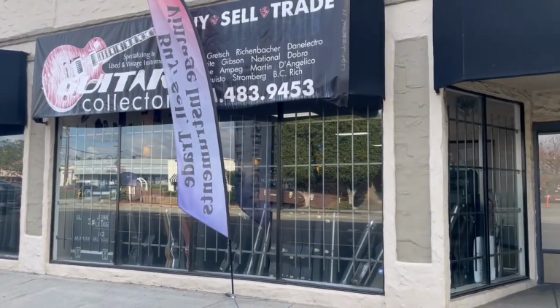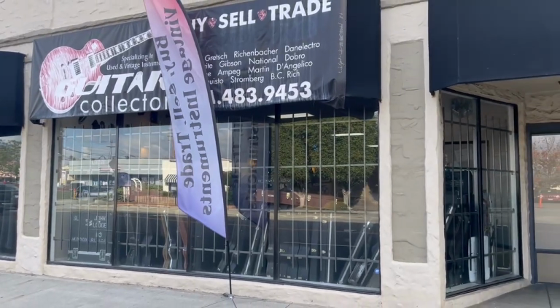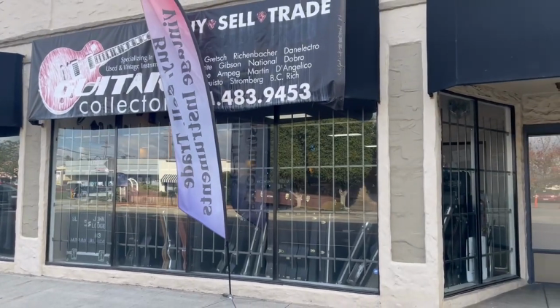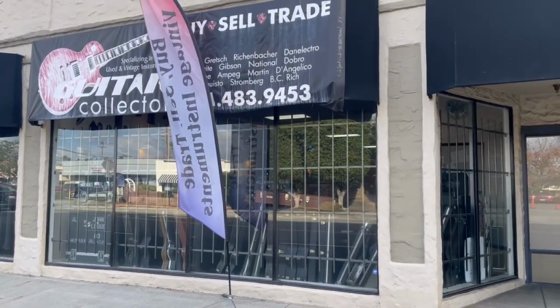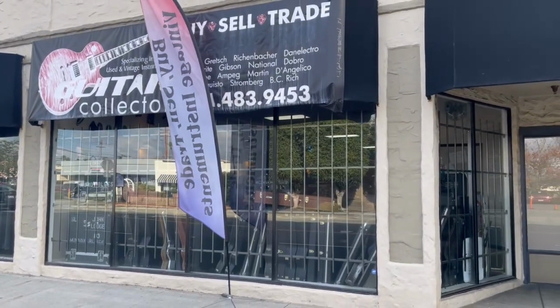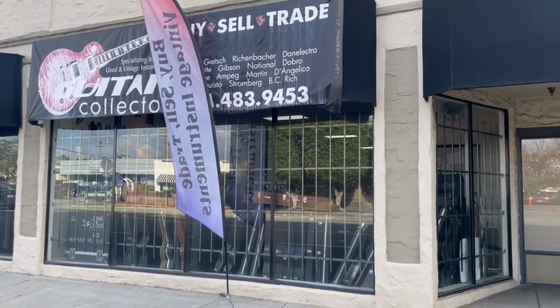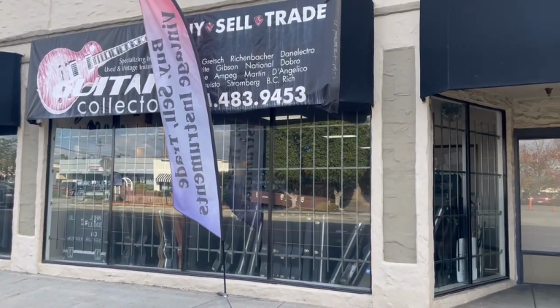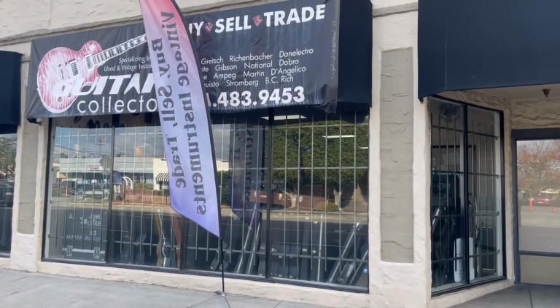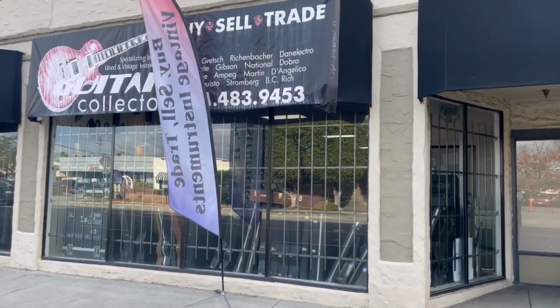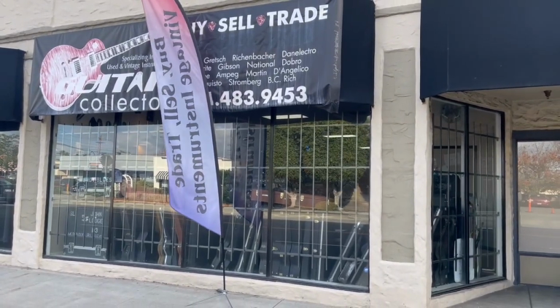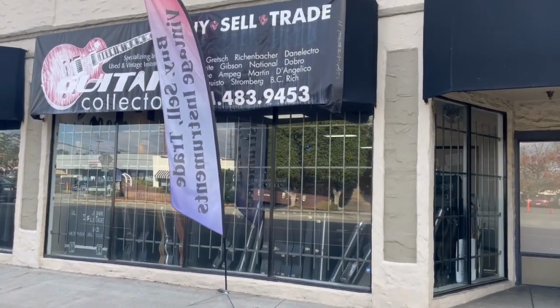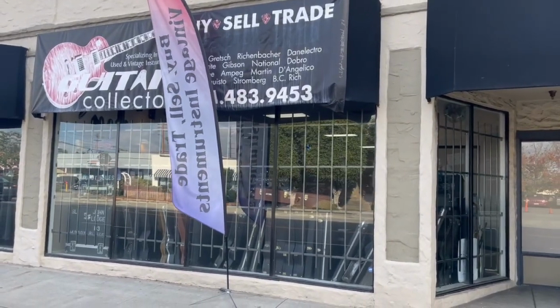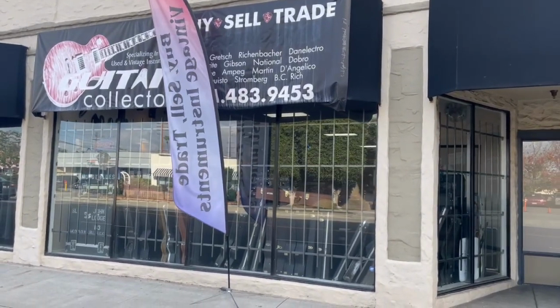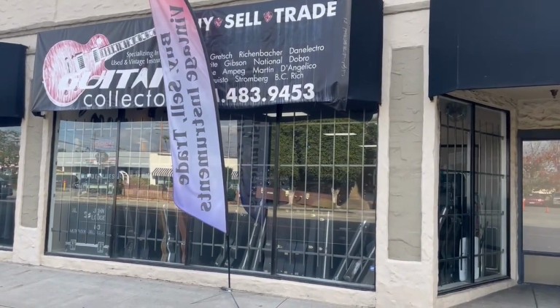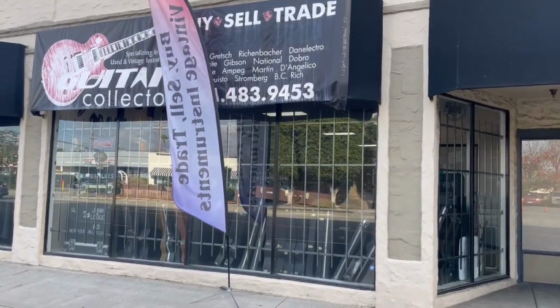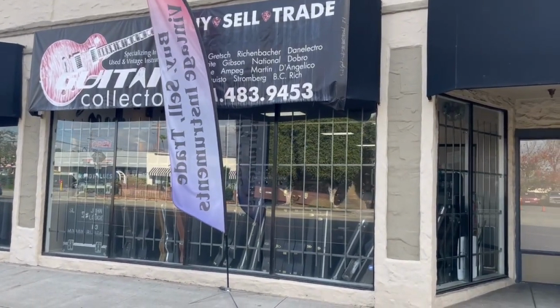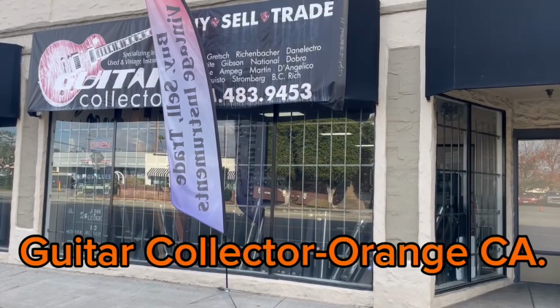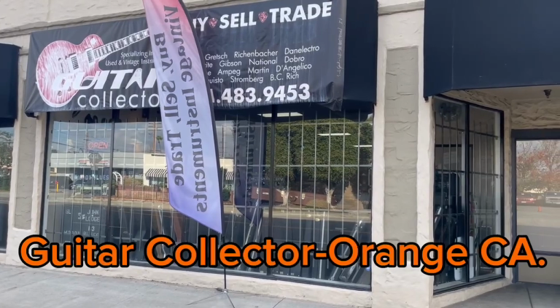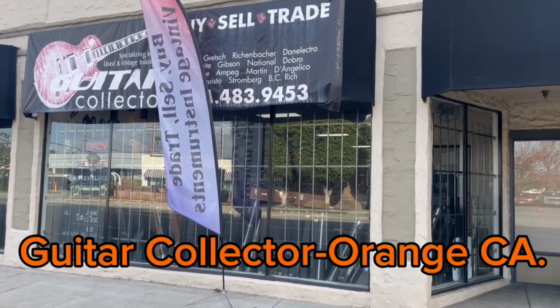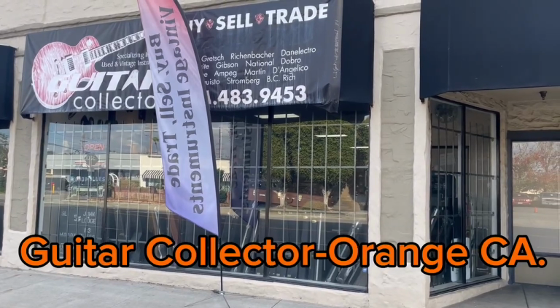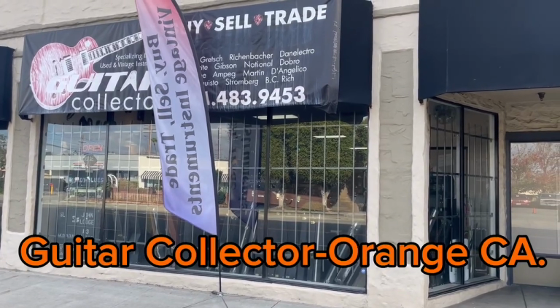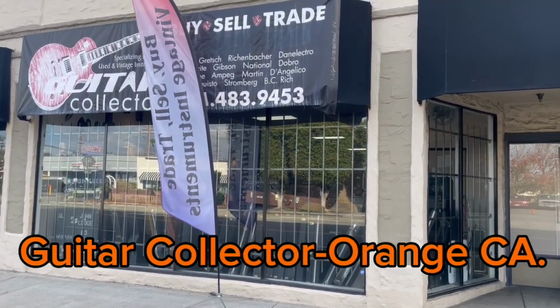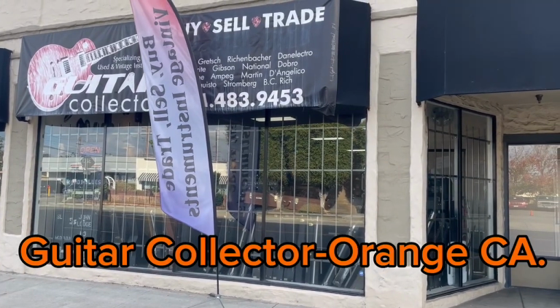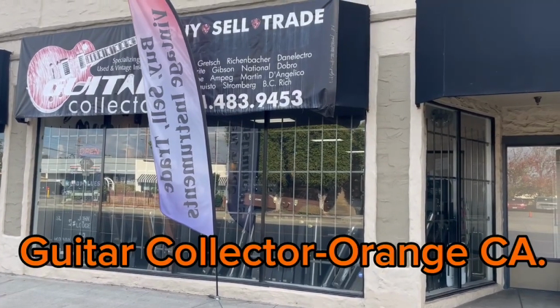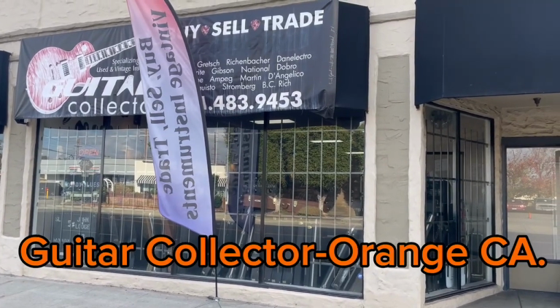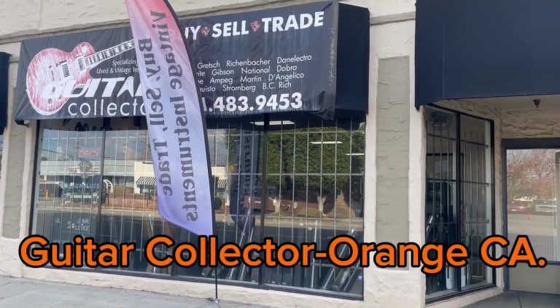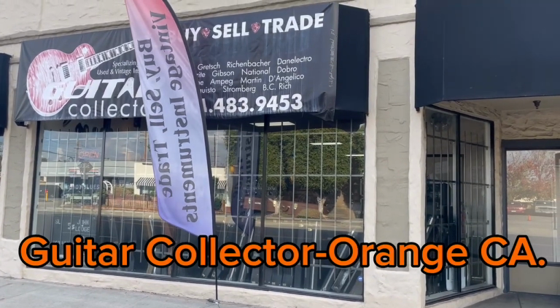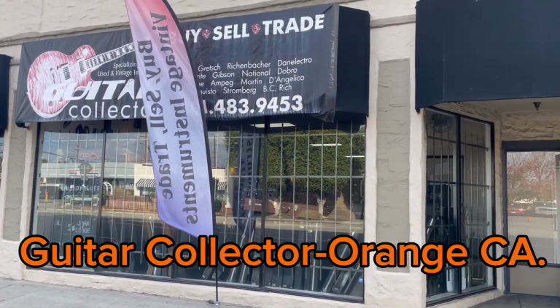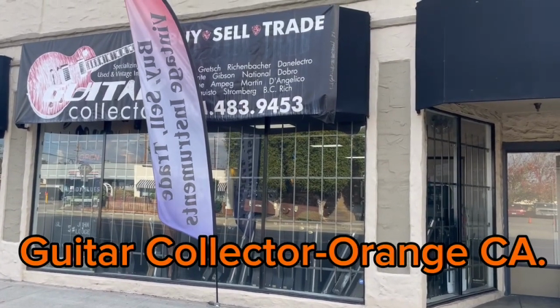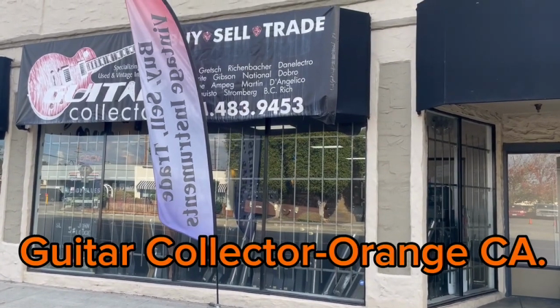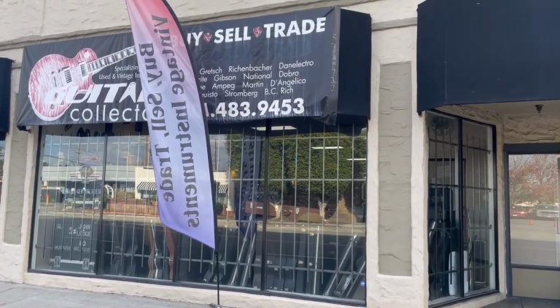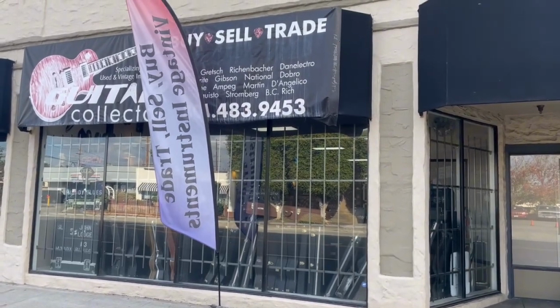Hey guys, Mark from Front and Forward. Guitar Collectors here in downtown Orange — let's go check it out and check out some of this inventory they got inside.